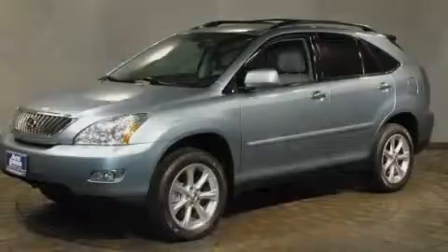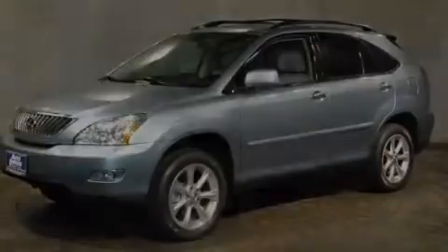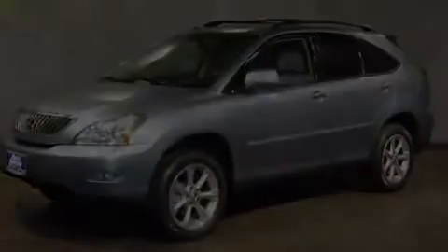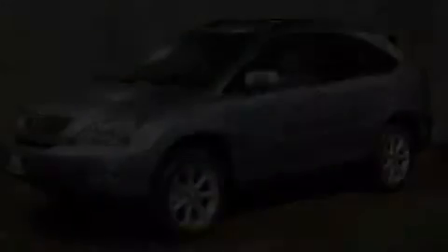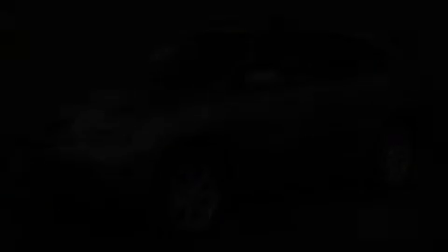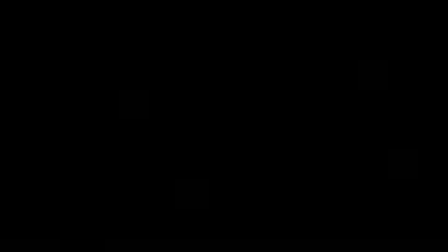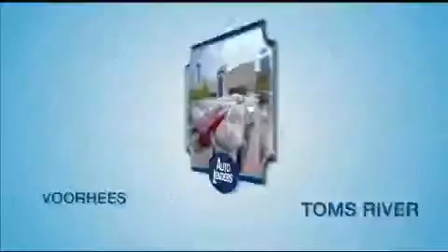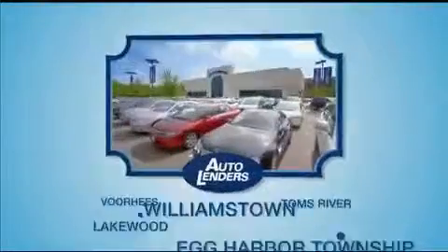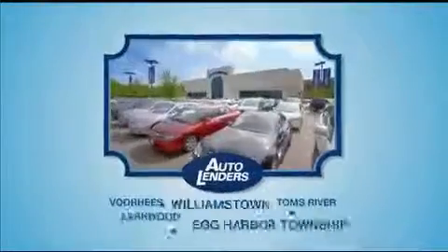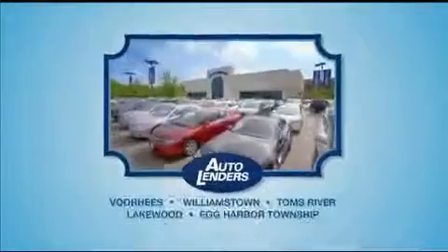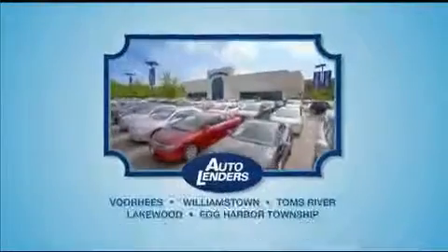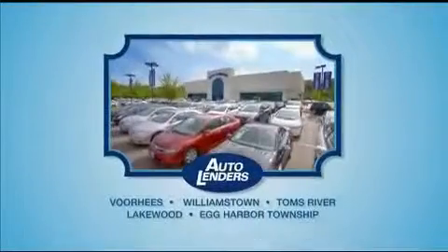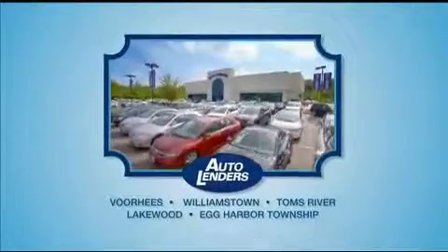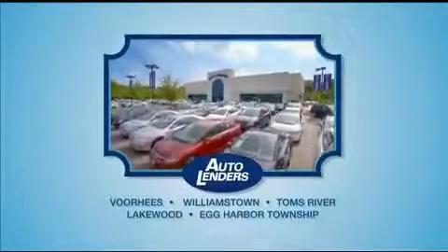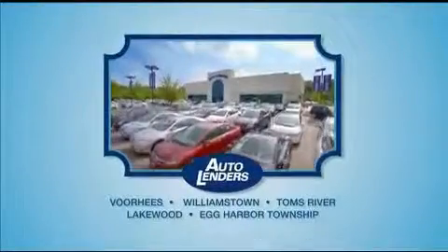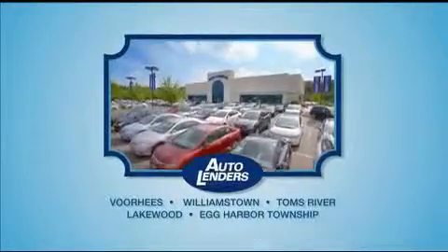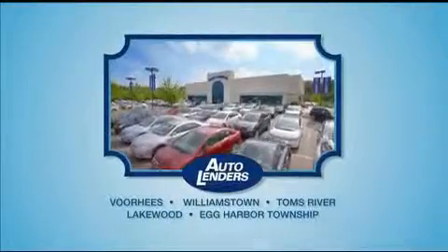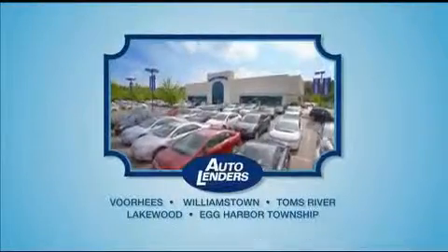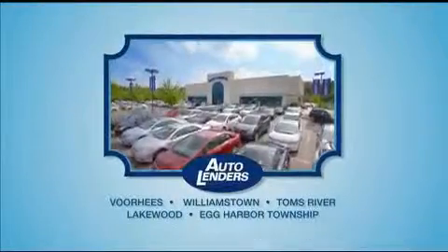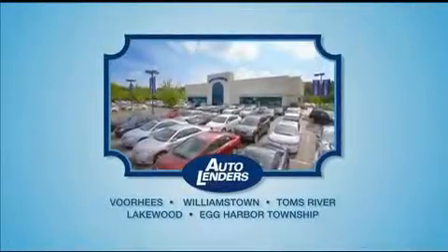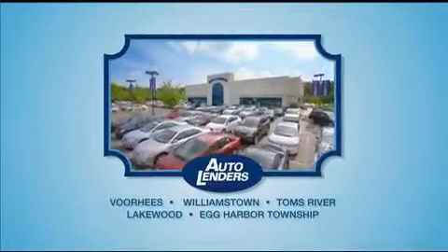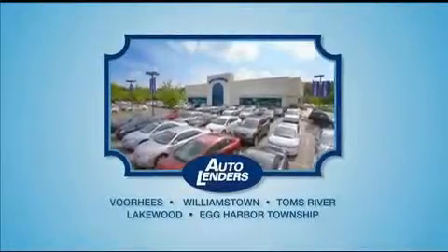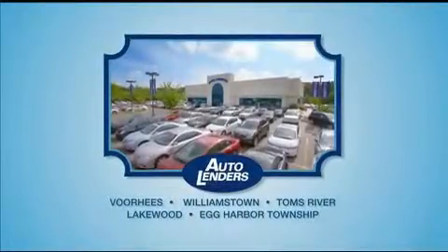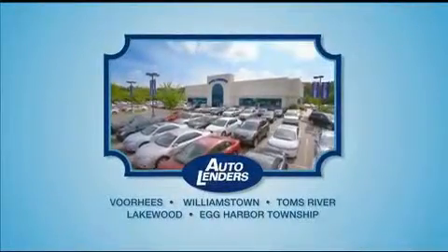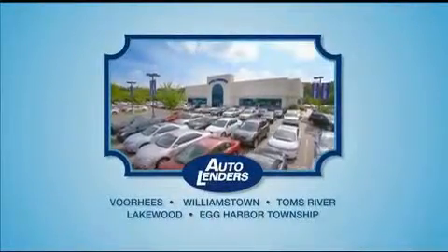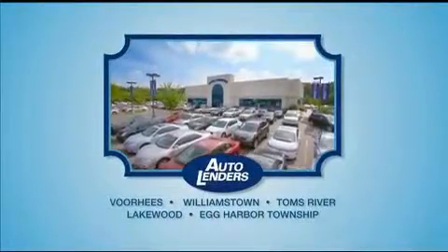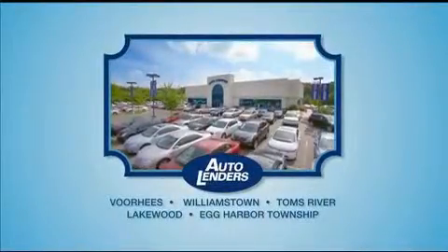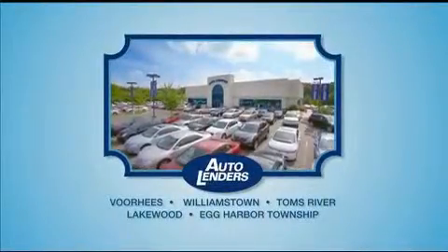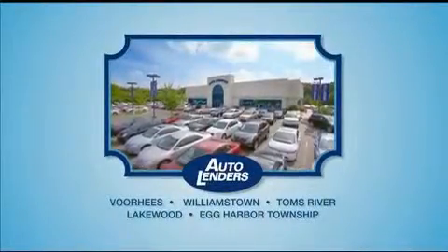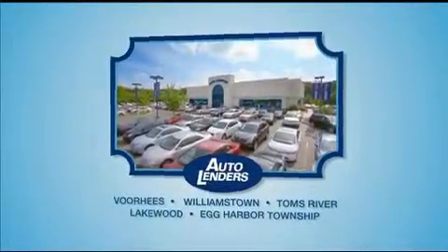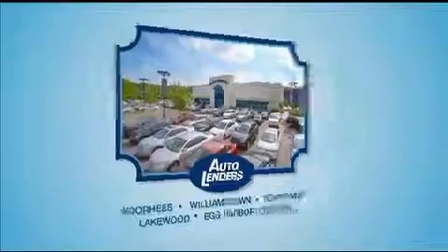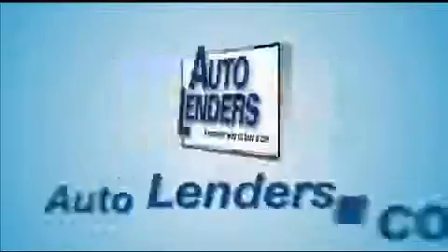See our Low Mileage One Owner certified cars at any of our five New Jersey showrooms or at Autolenders.com.